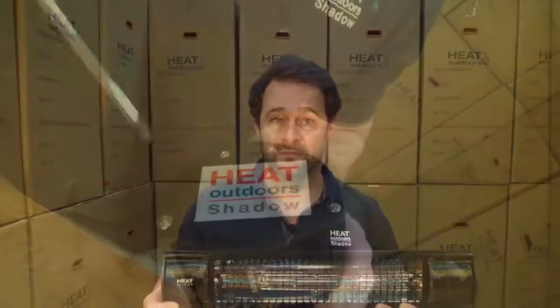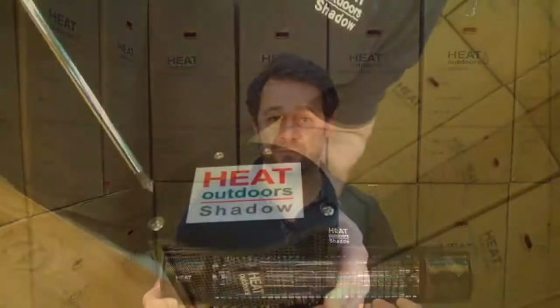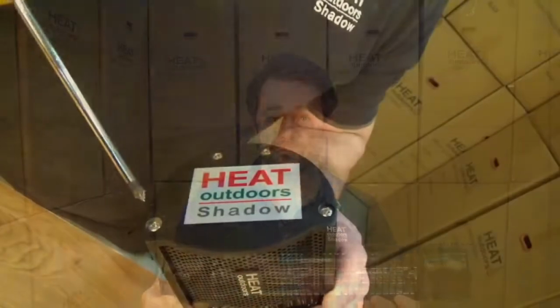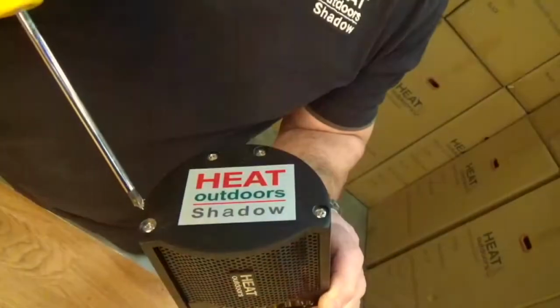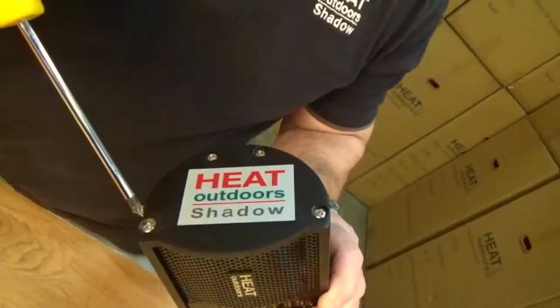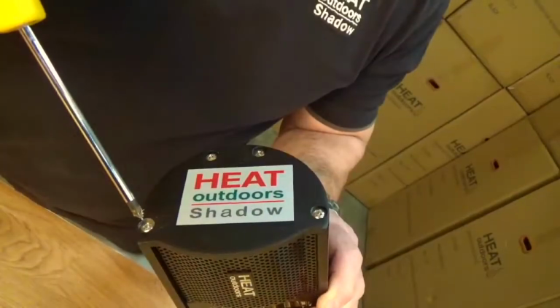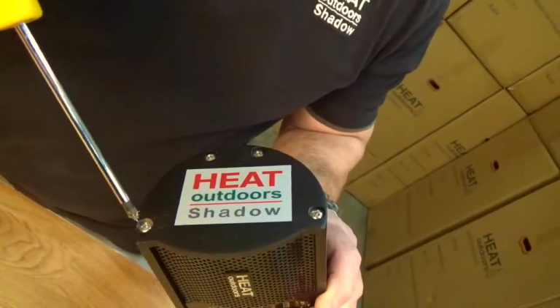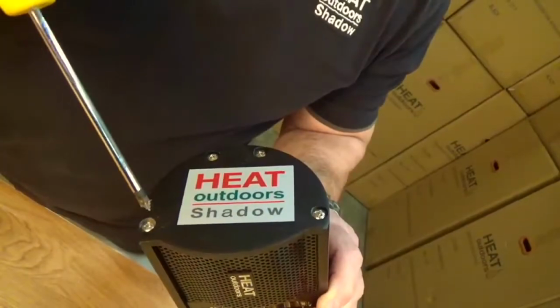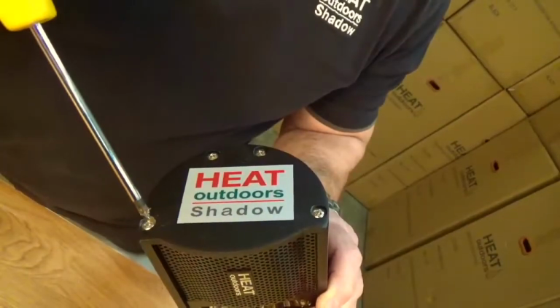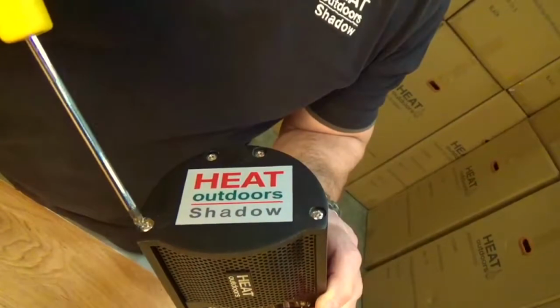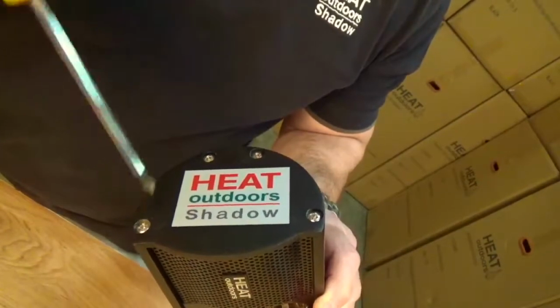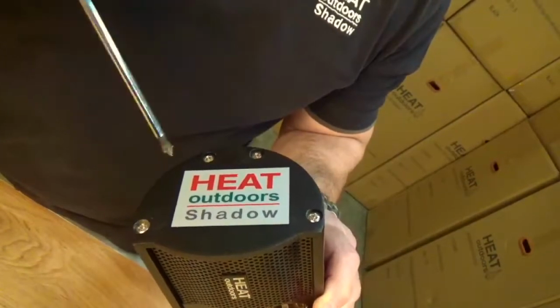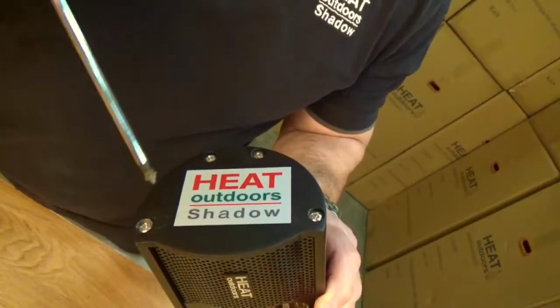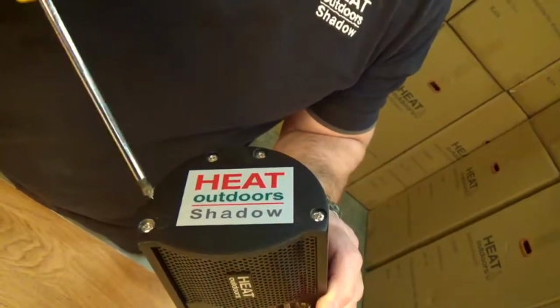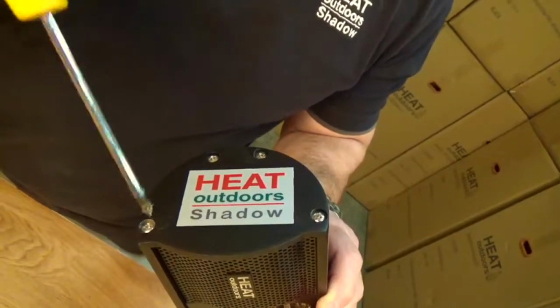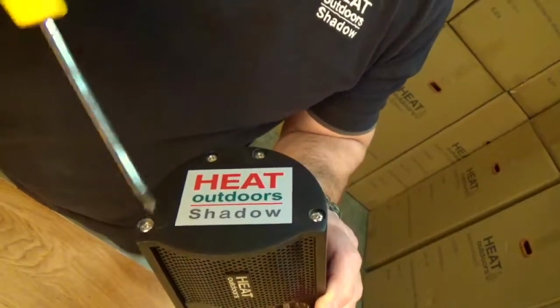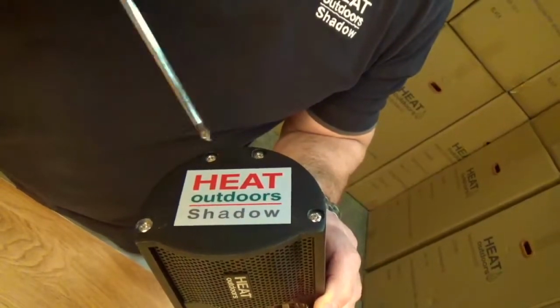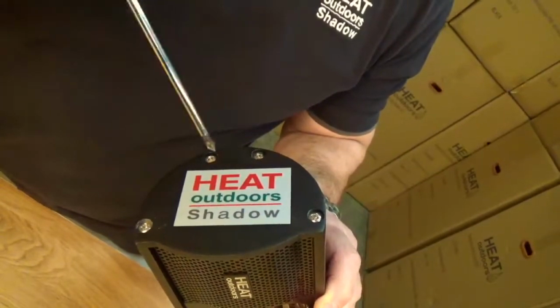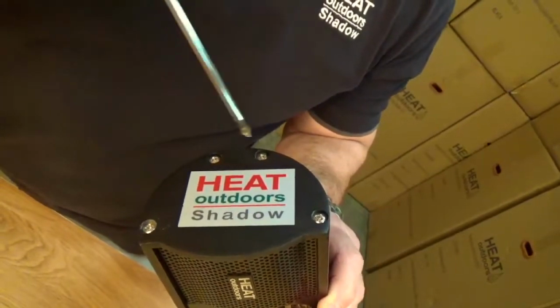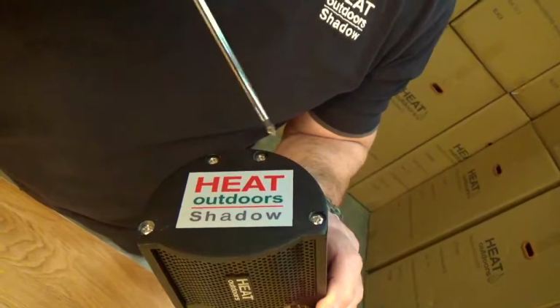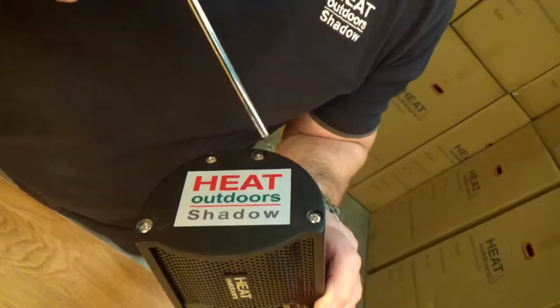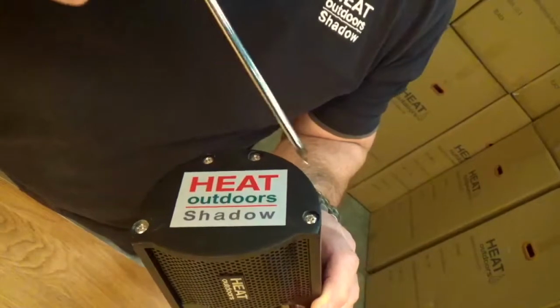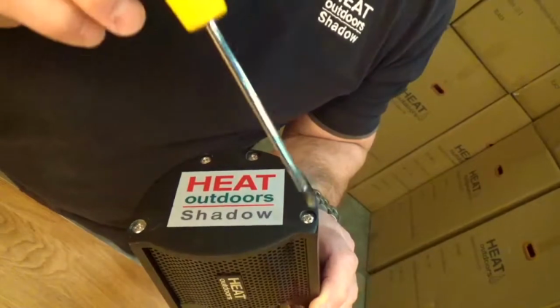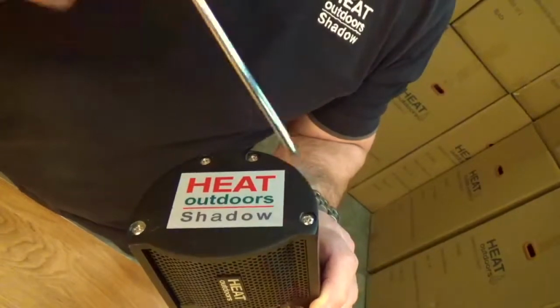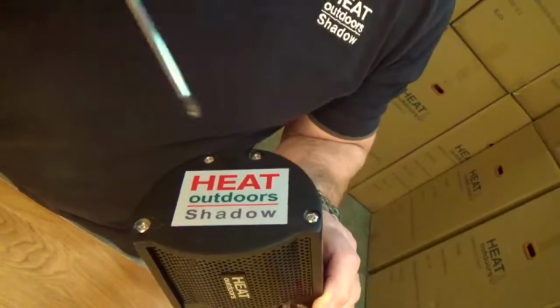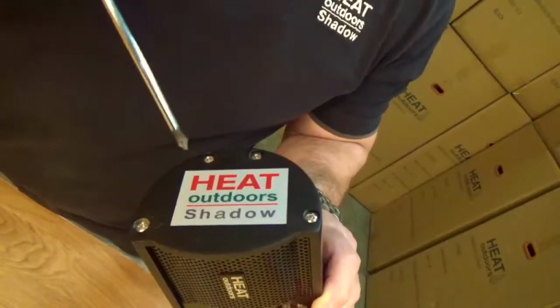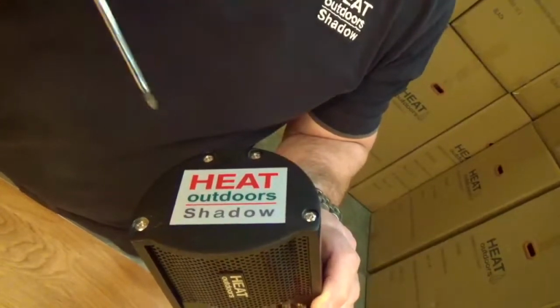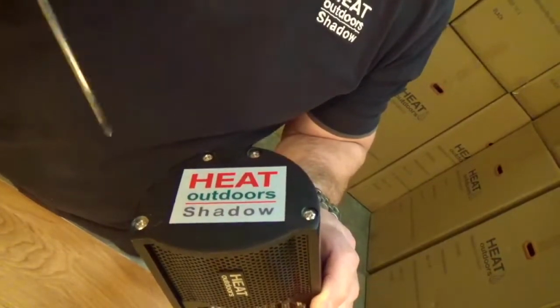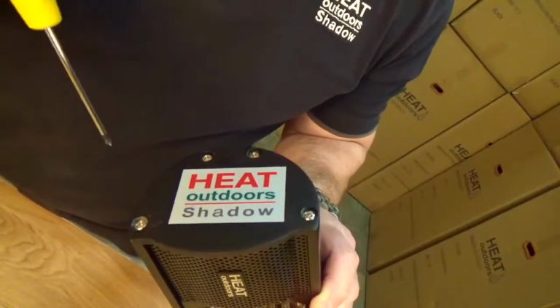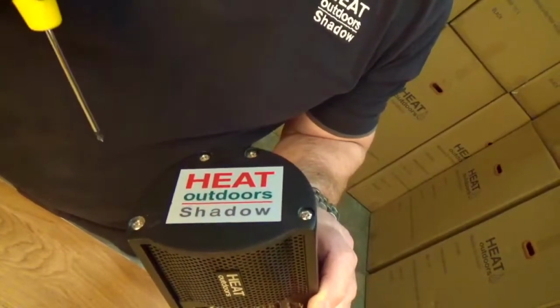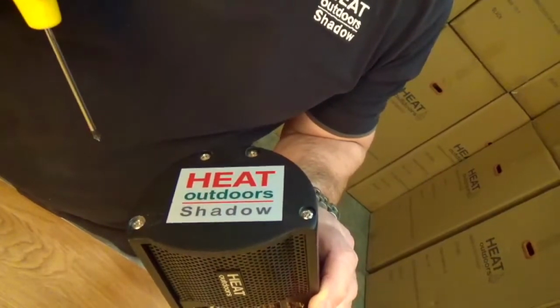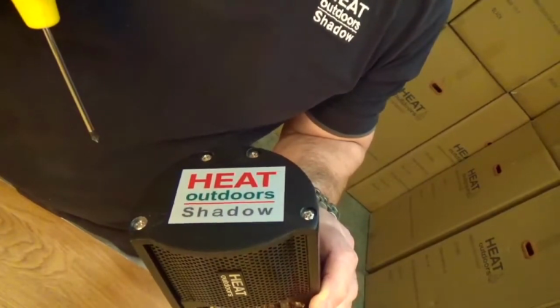First thing we need to do is take the four screws out — one, two, three, four — to release the end cap.